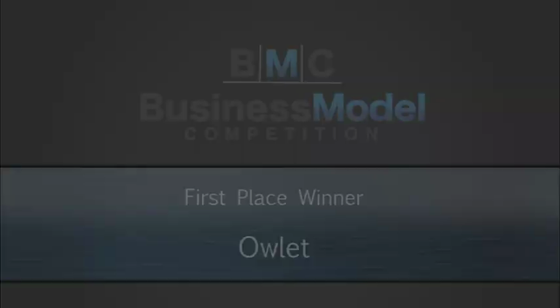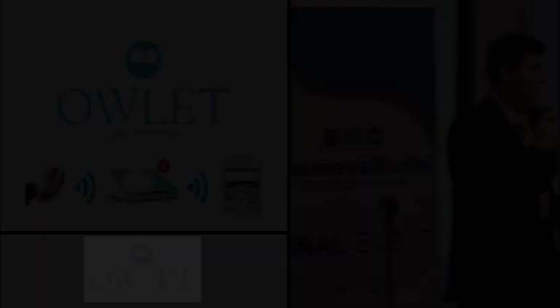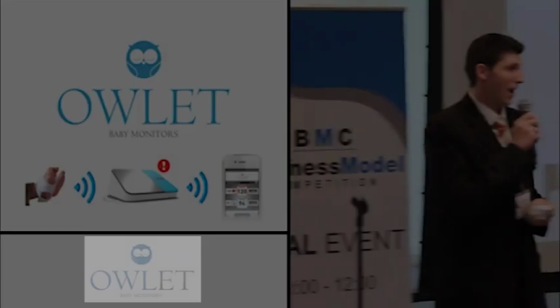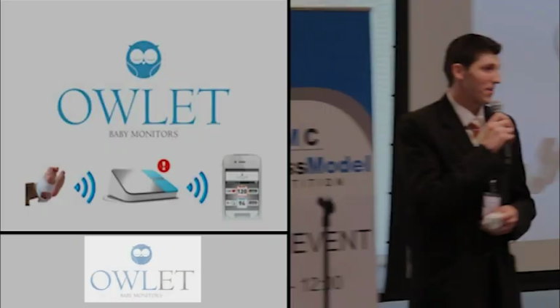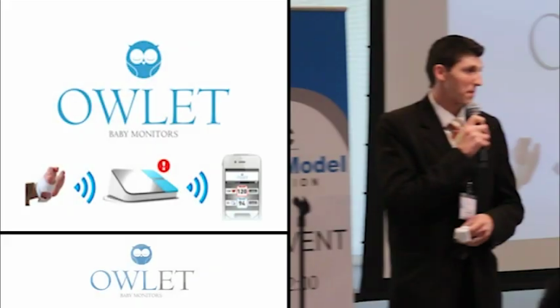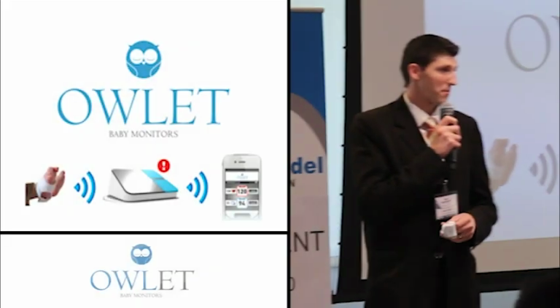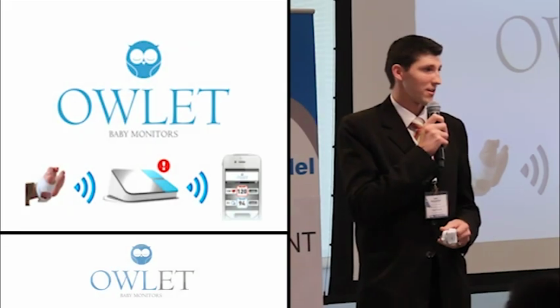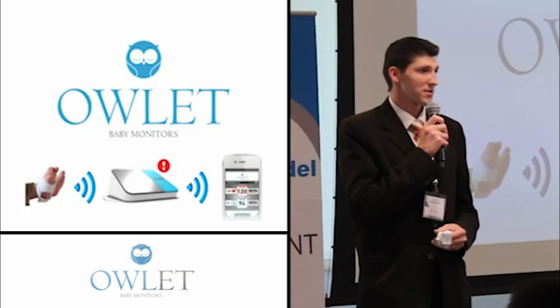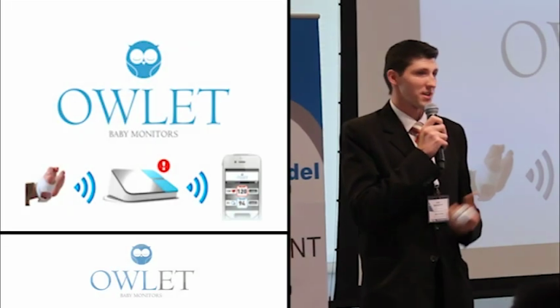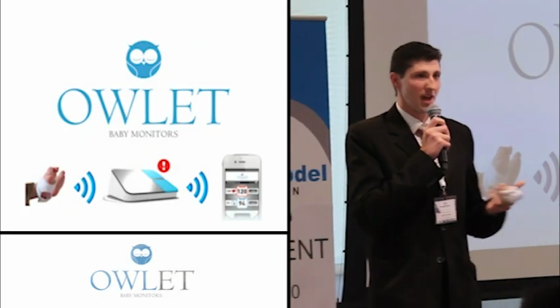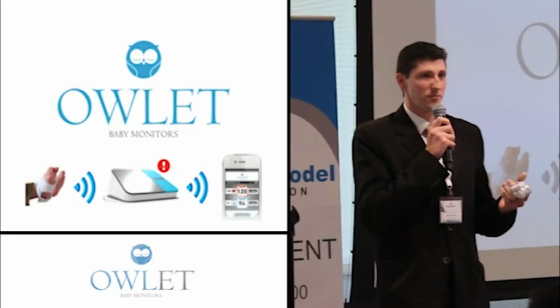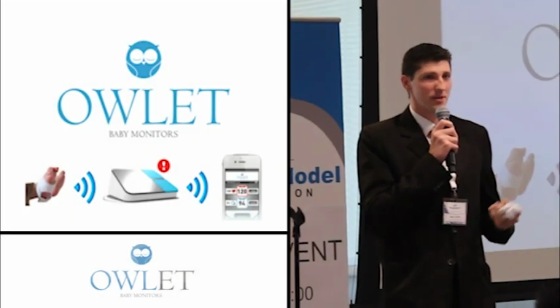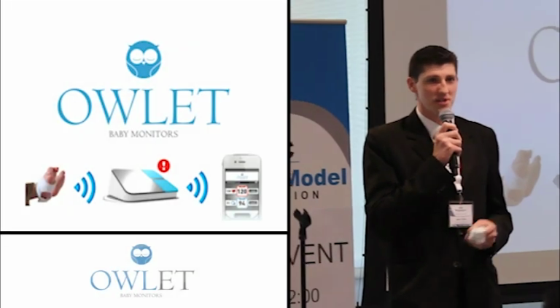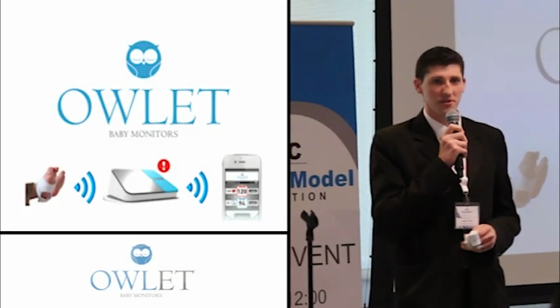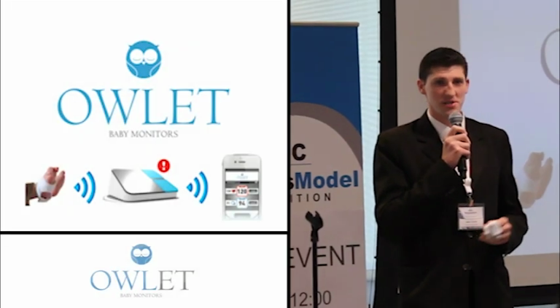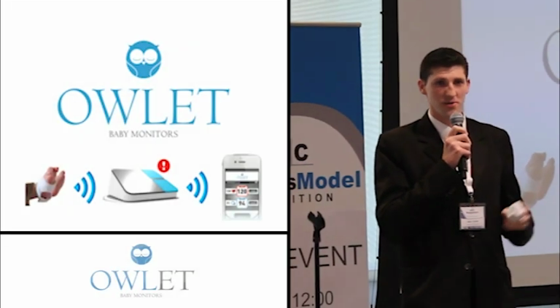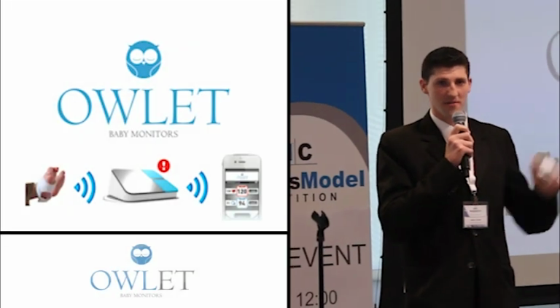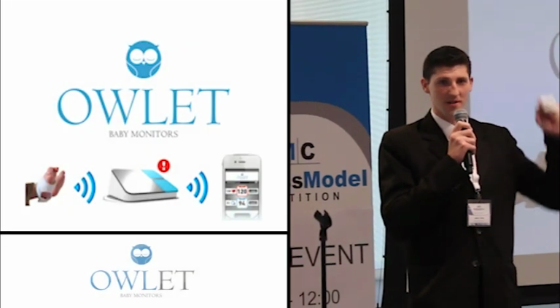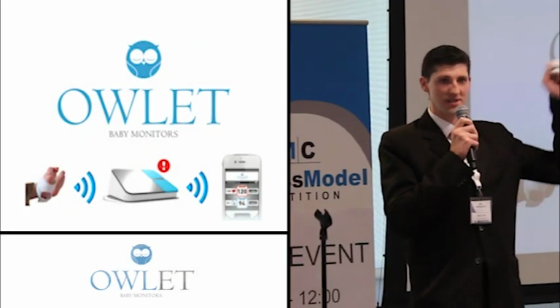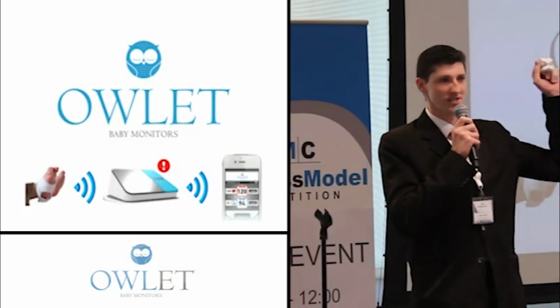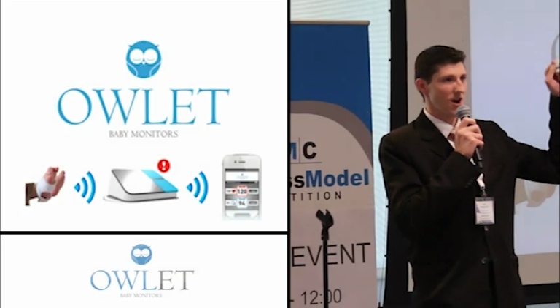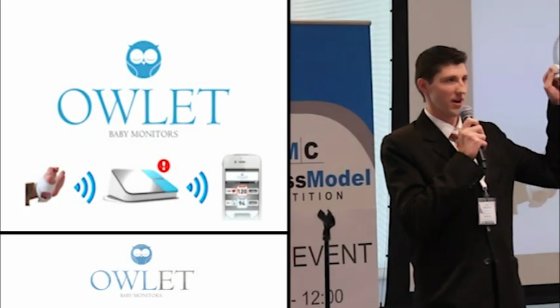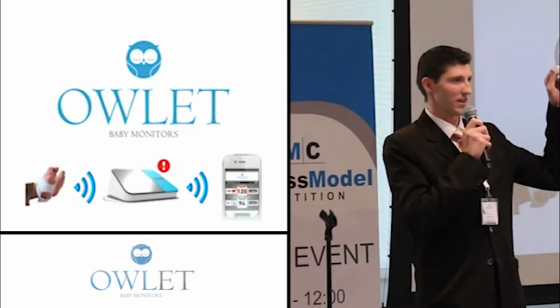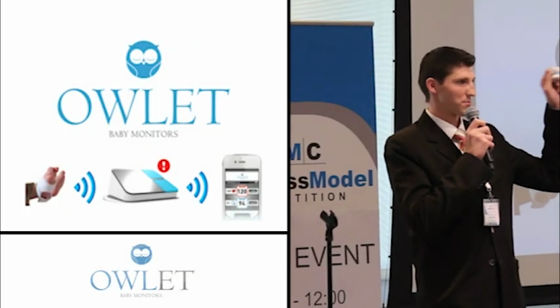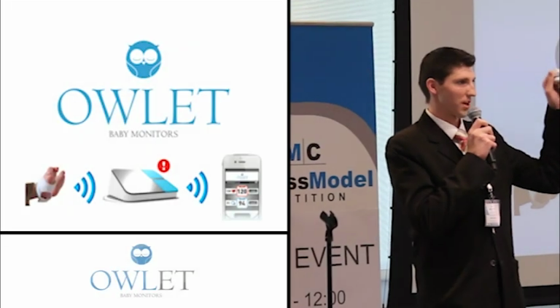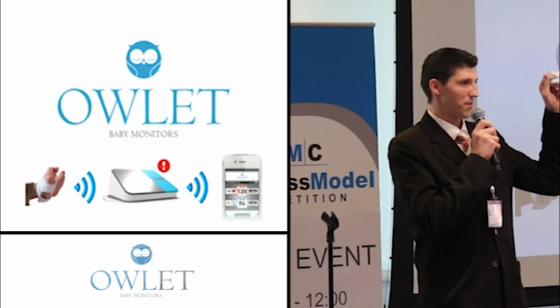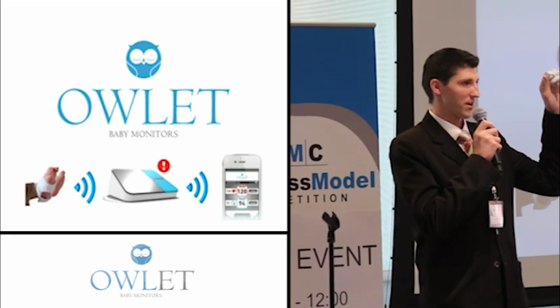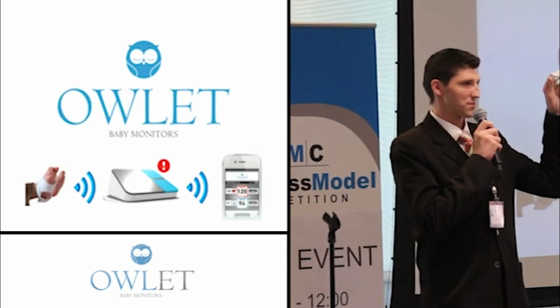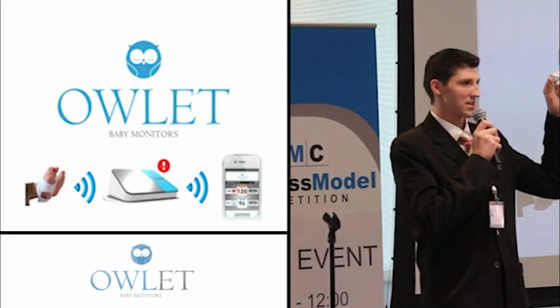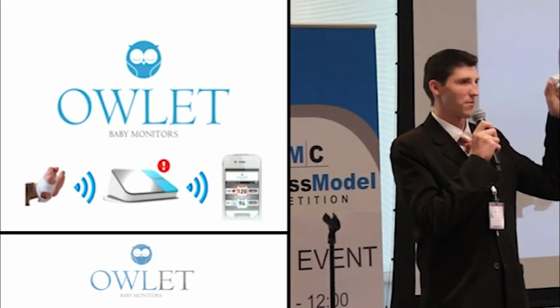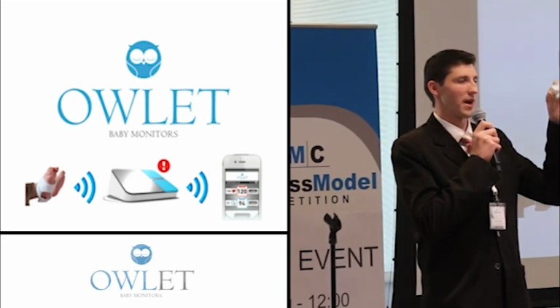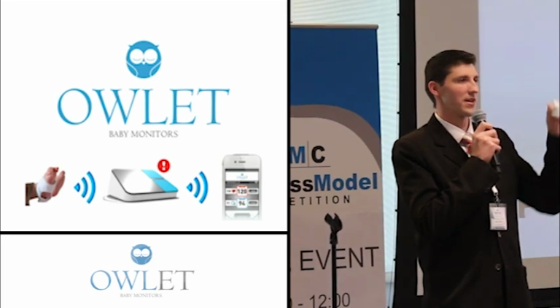We're Owlet Baby Monitors, and we want to share the story of how this sock is bringing parents peace of mind.